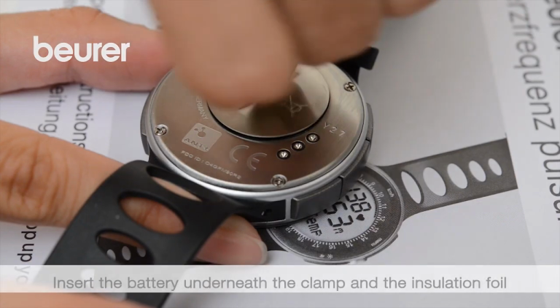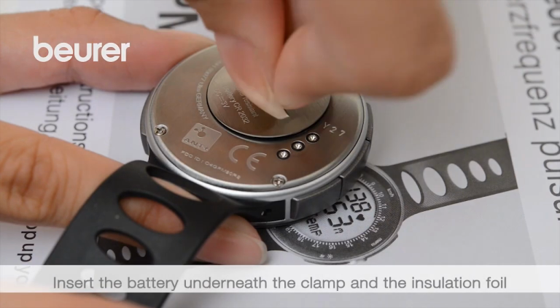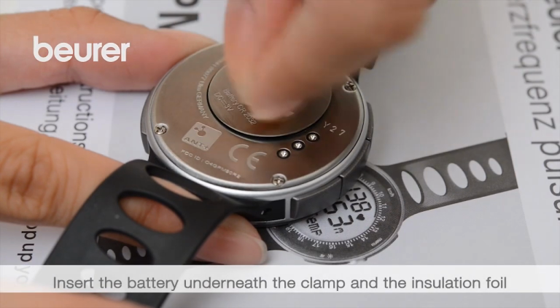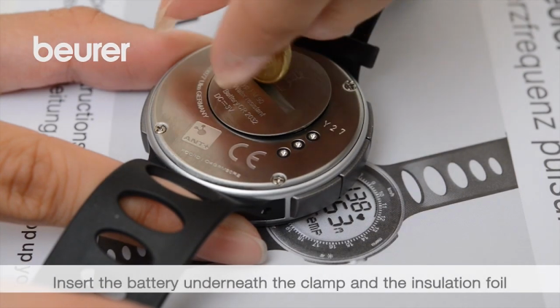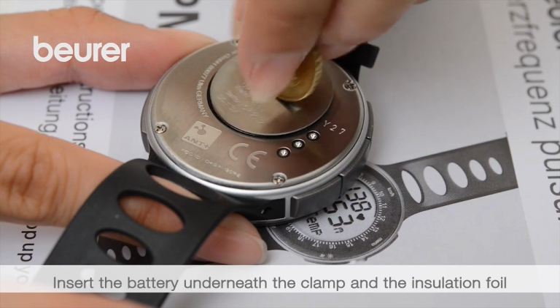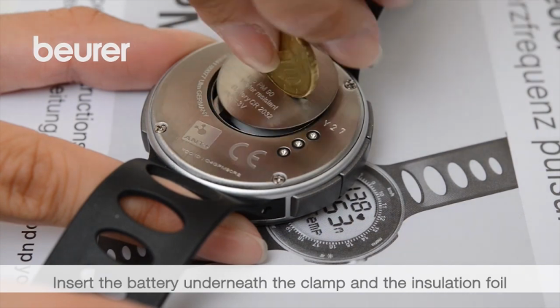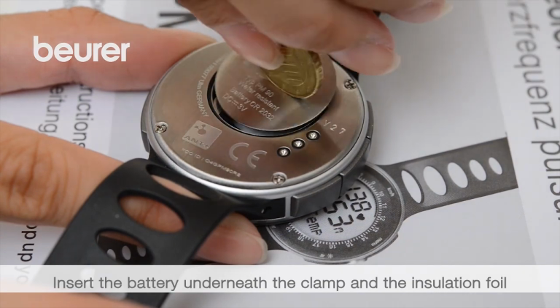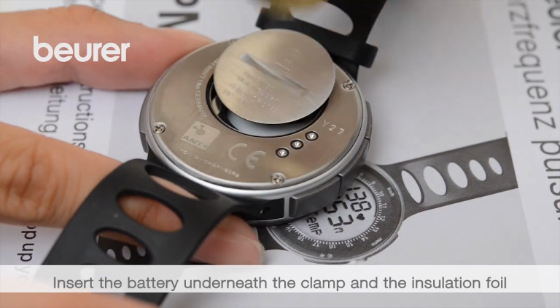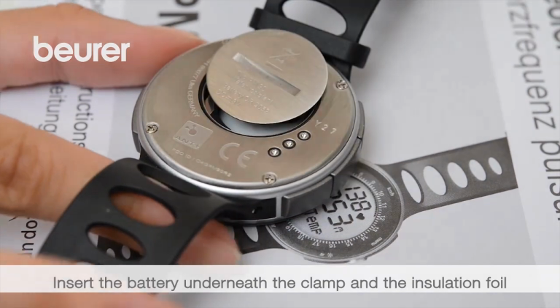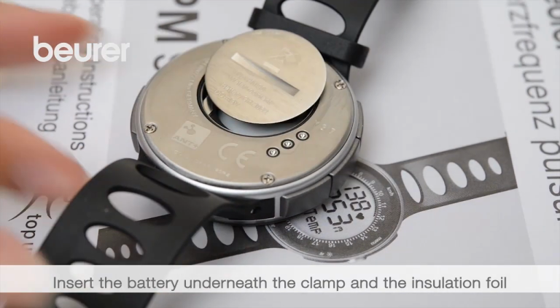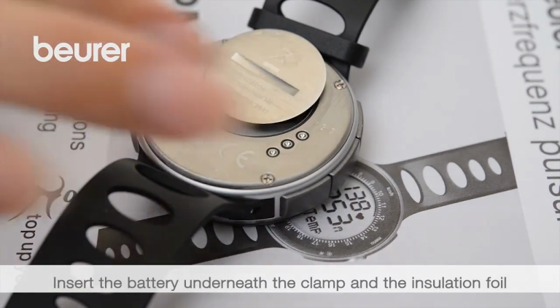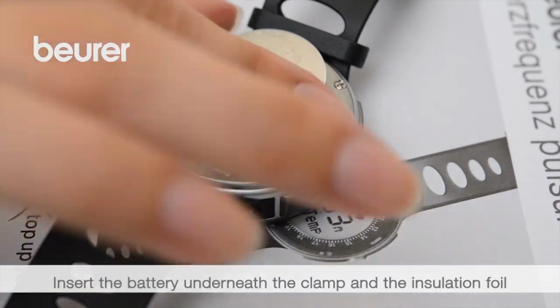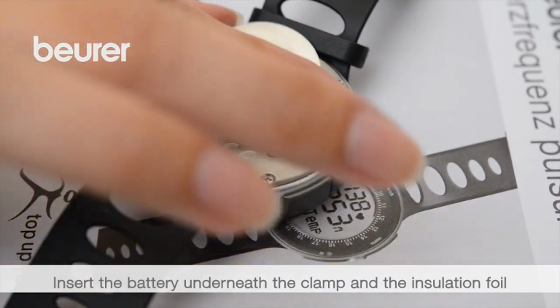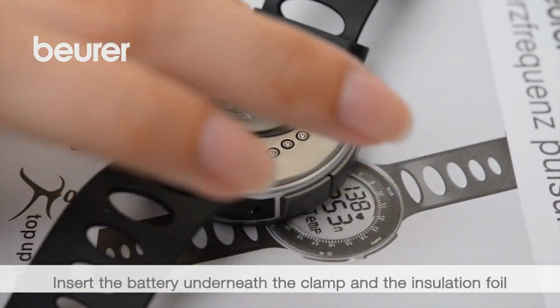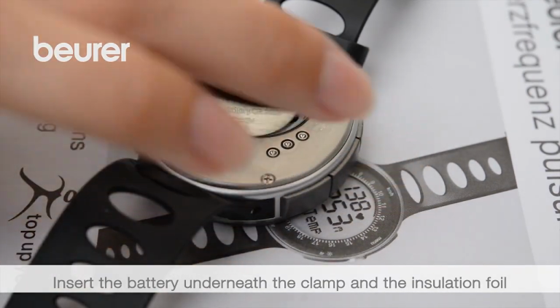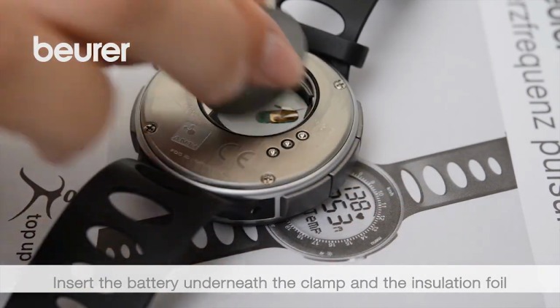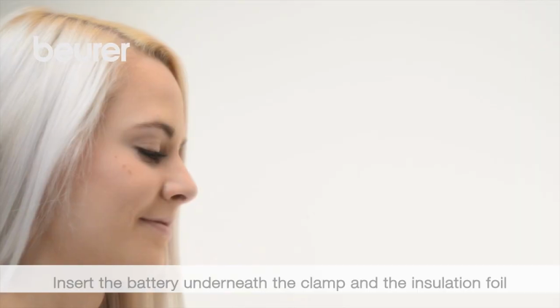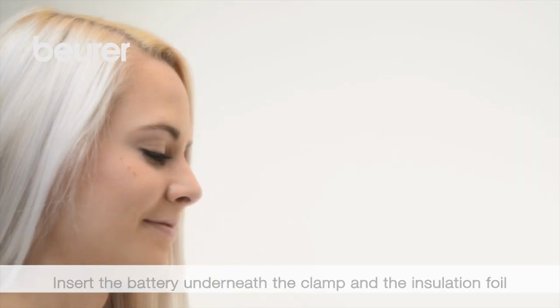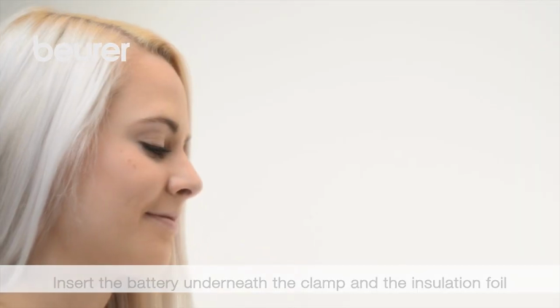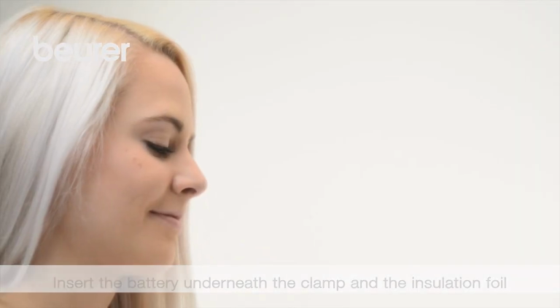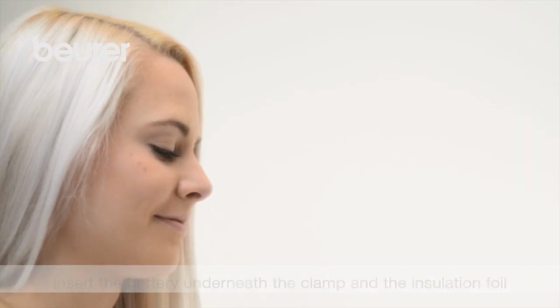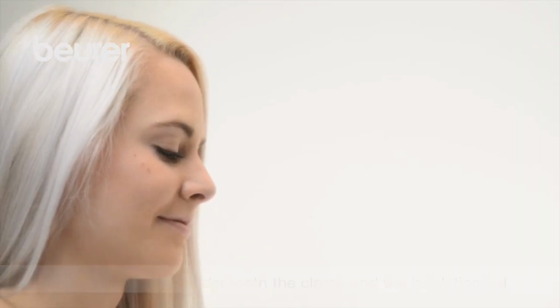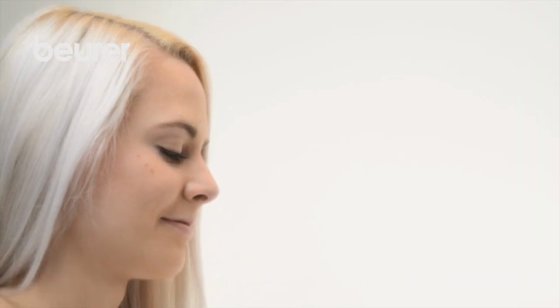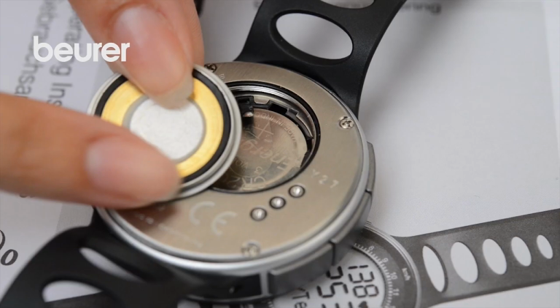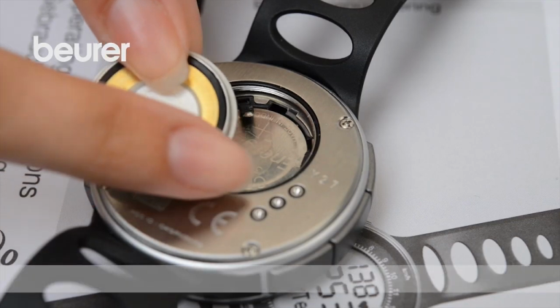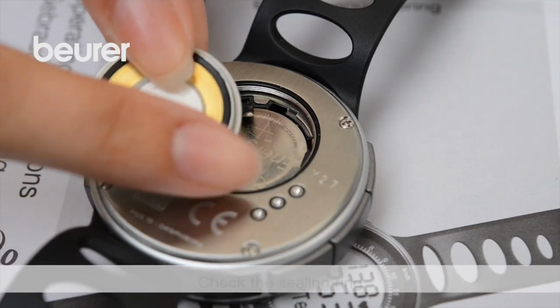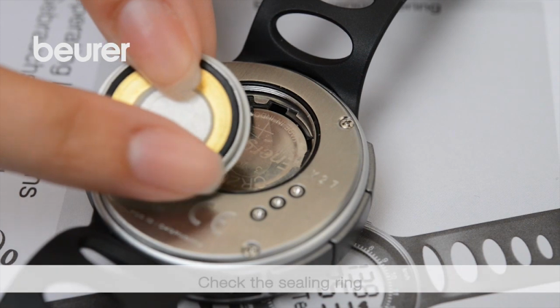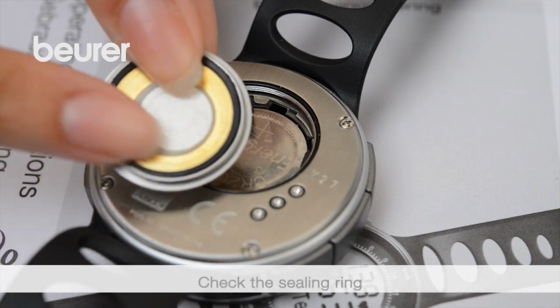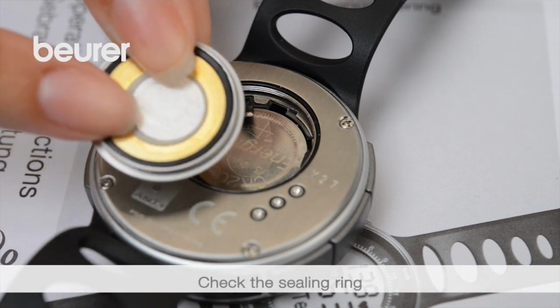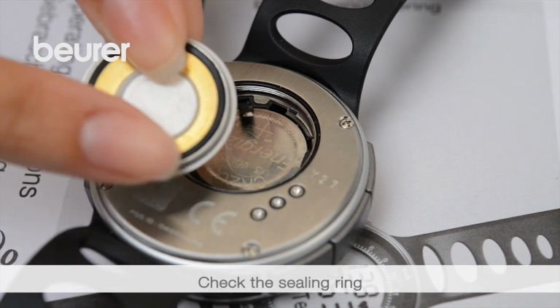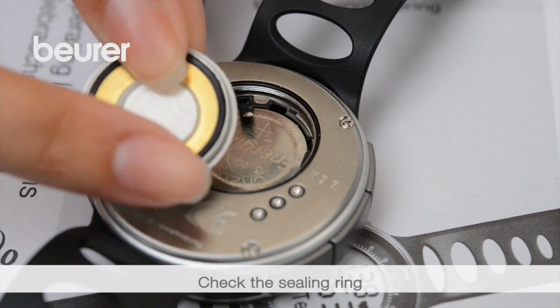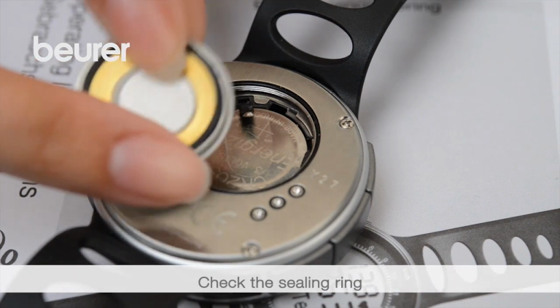Insert the battery. To do this, open the lid on the back with a coin. Check the sealing ring and close the lid.